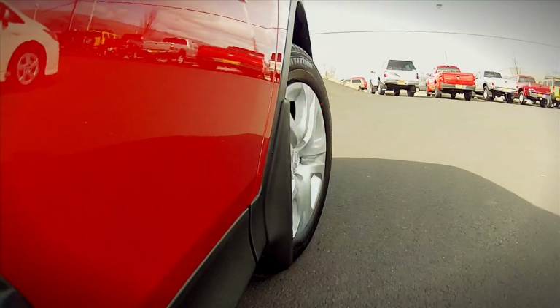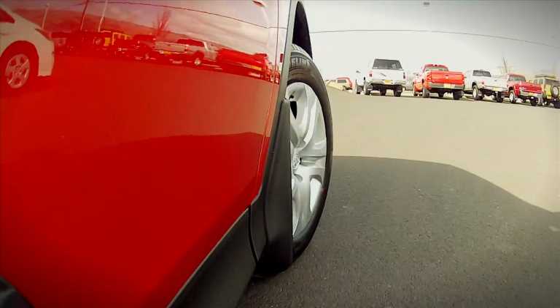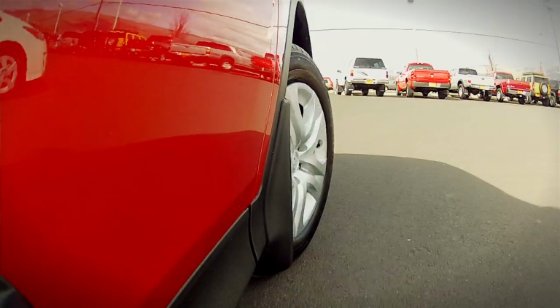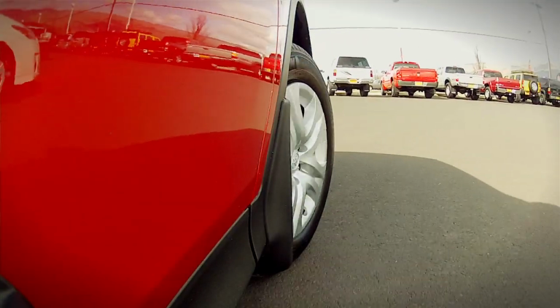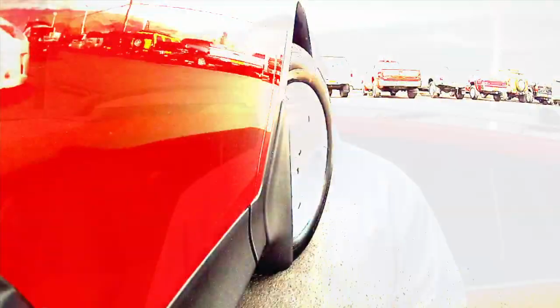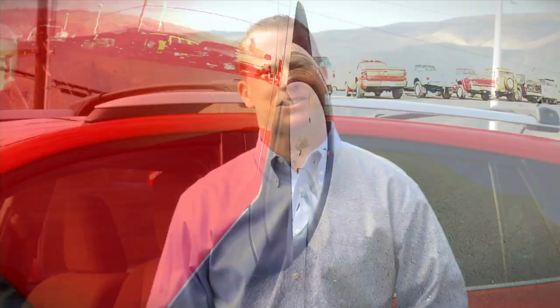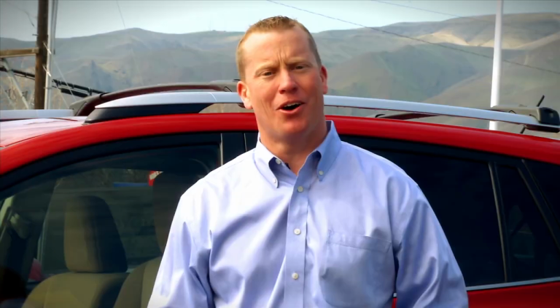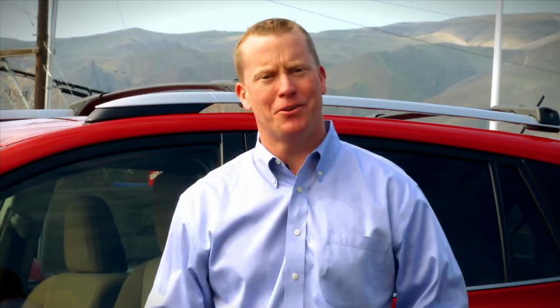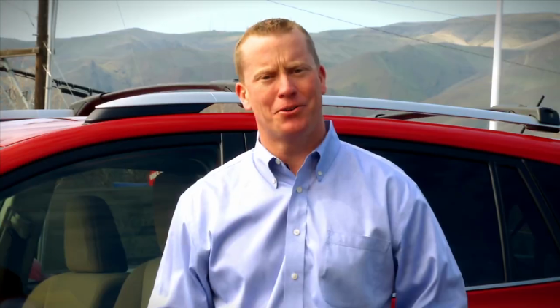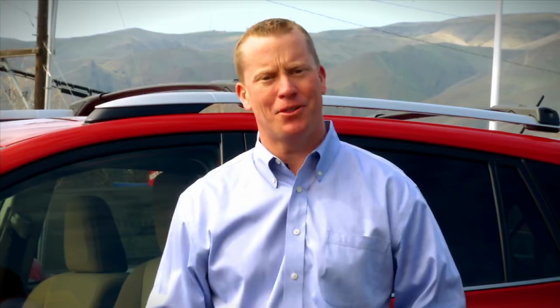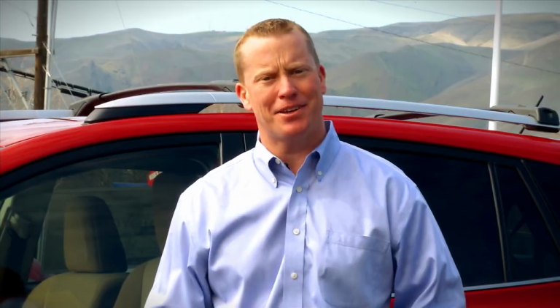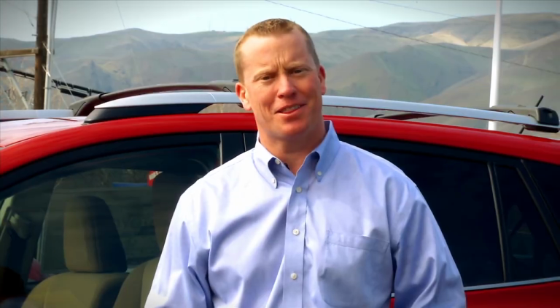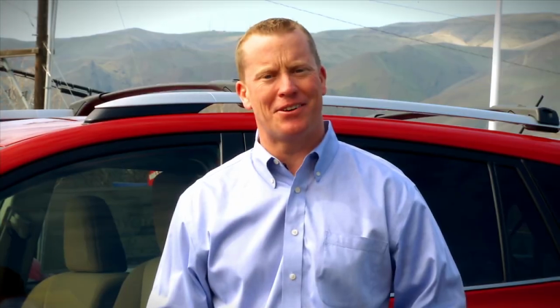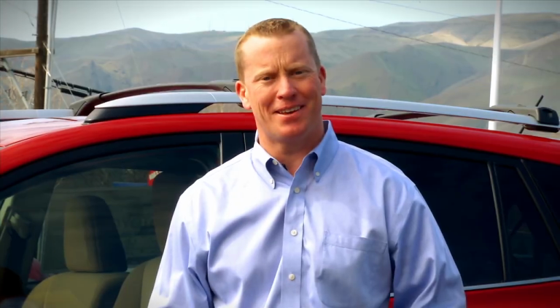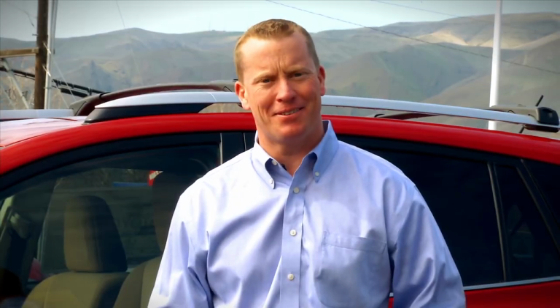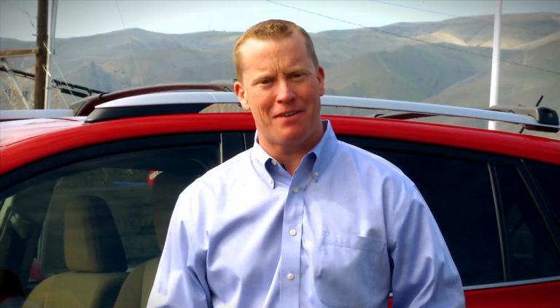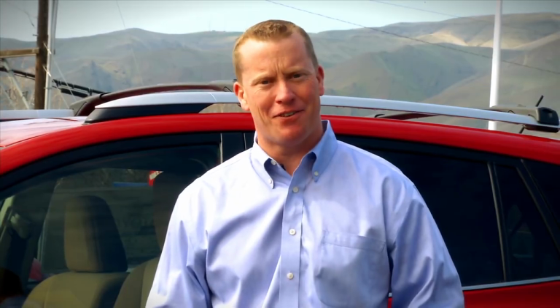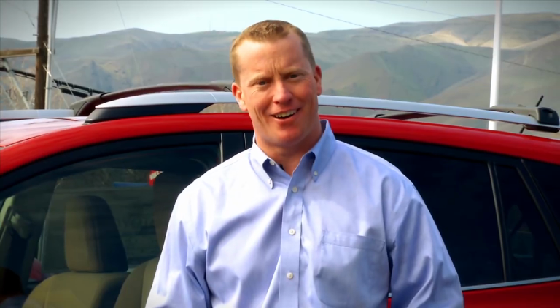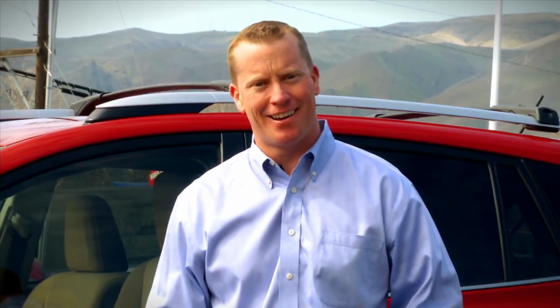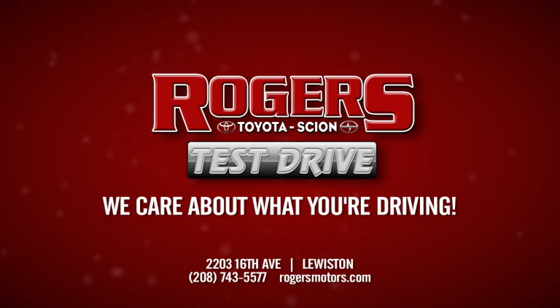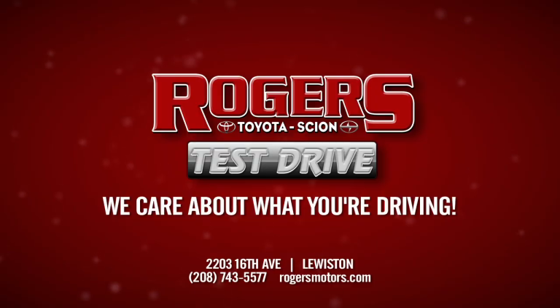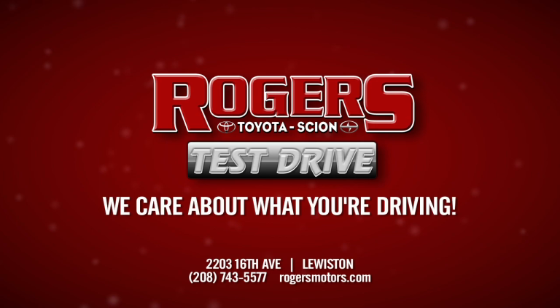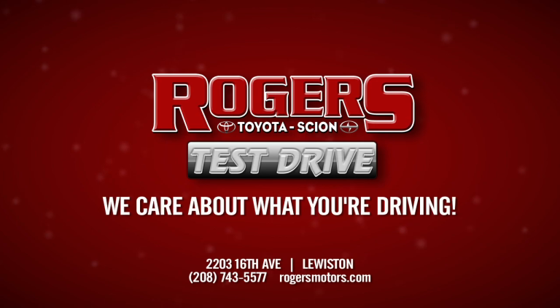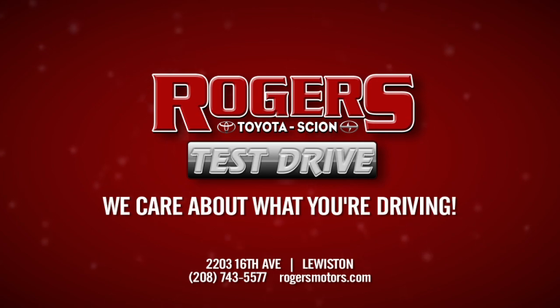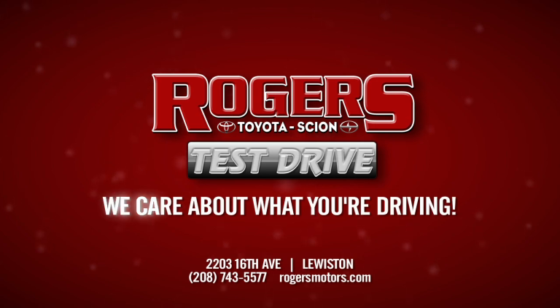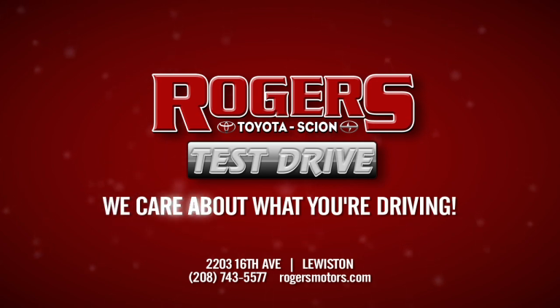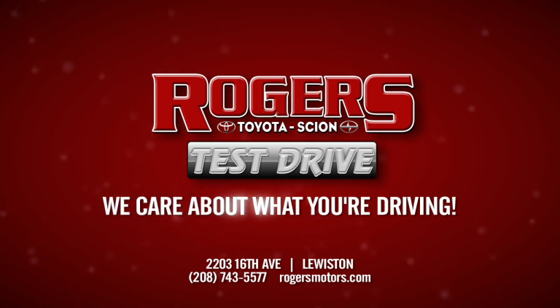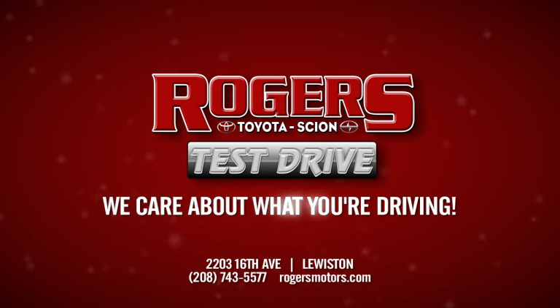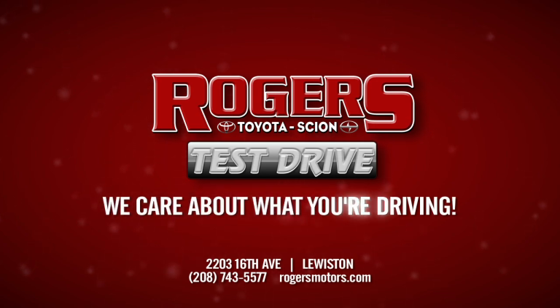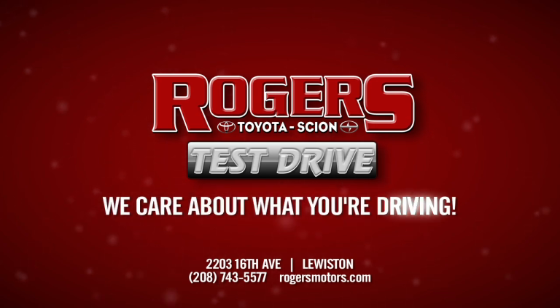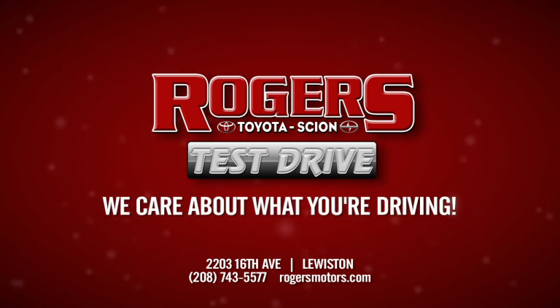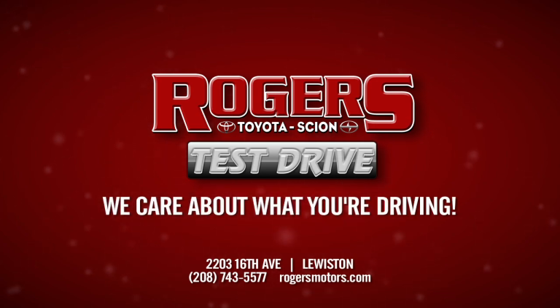Come in and experience the all-new 2013 RAV4. Rogers Toyota Scion — we care about what you're driving.